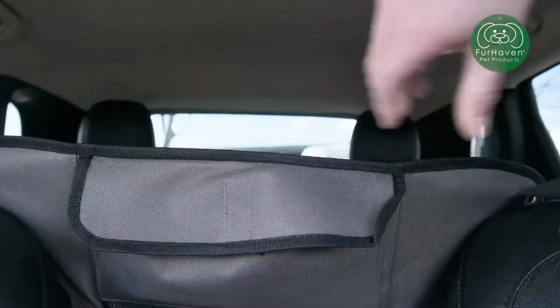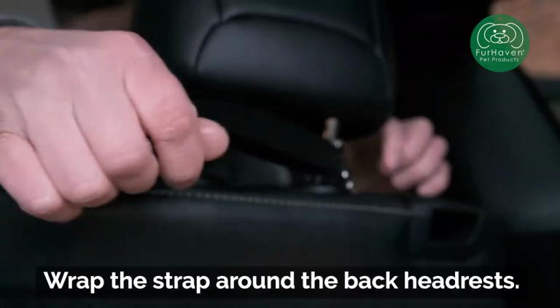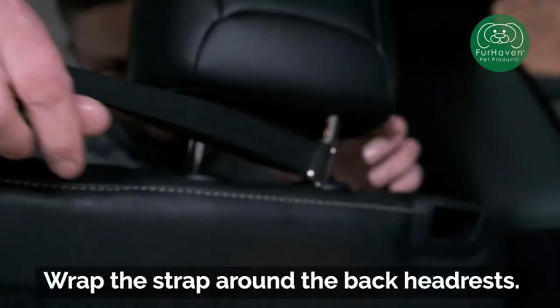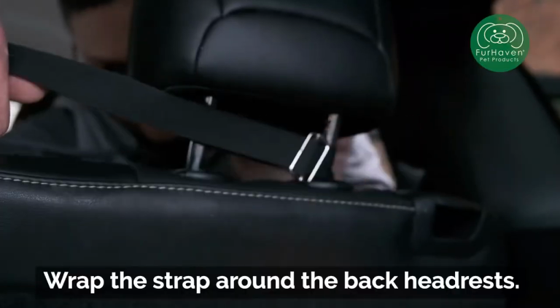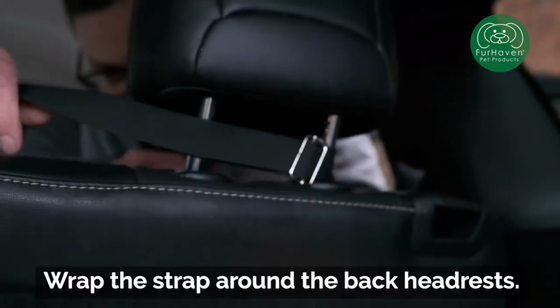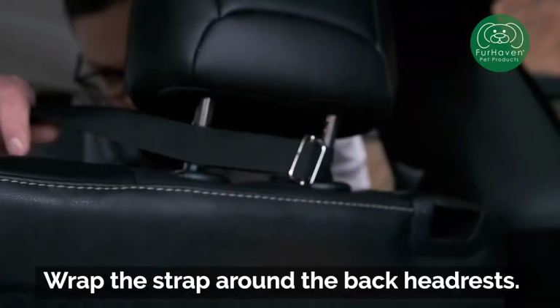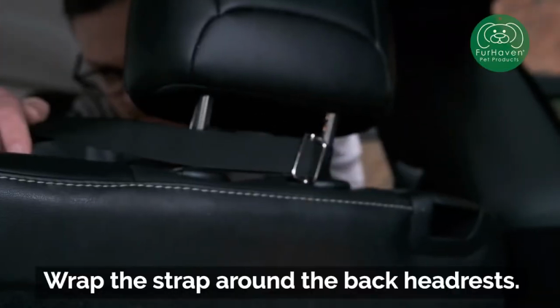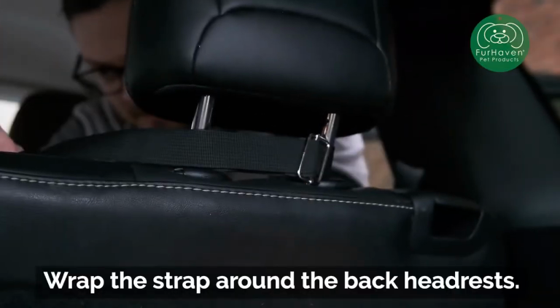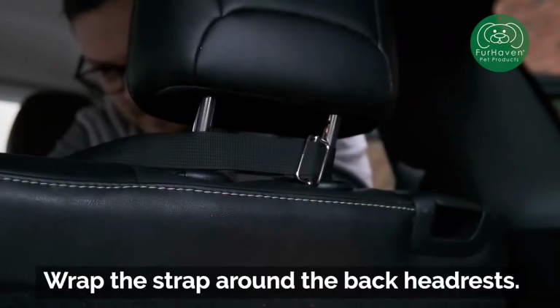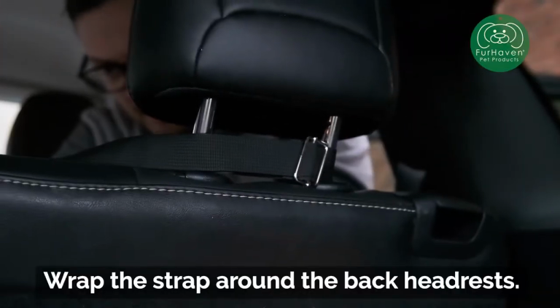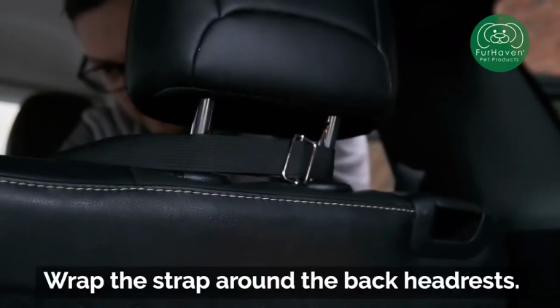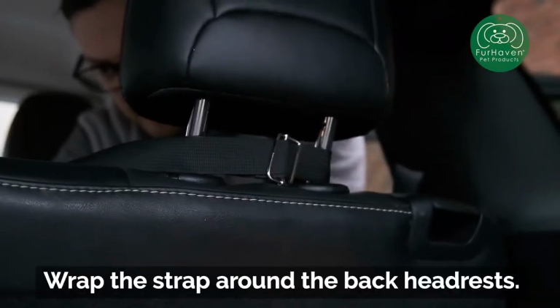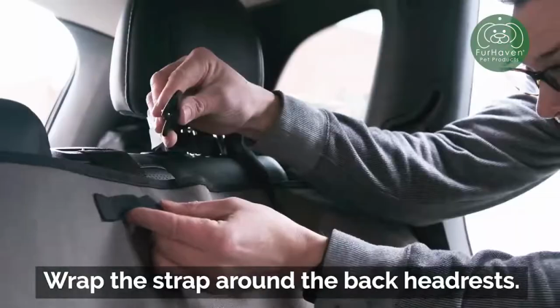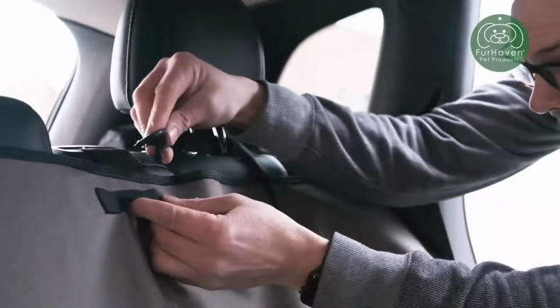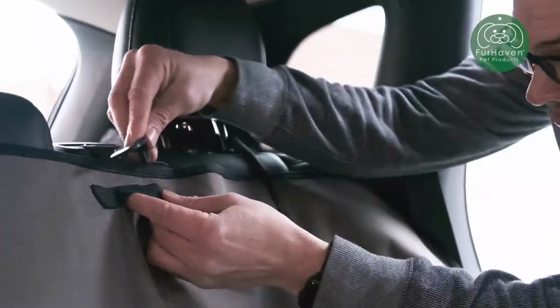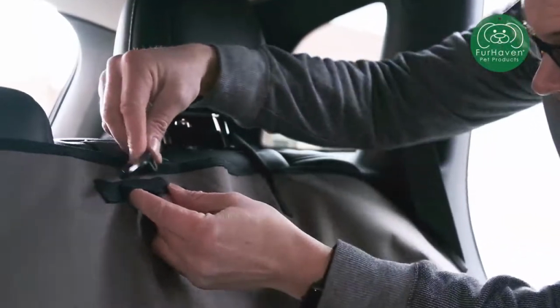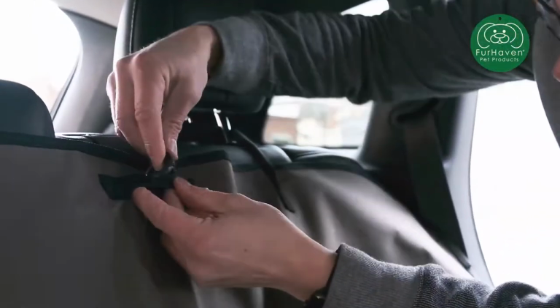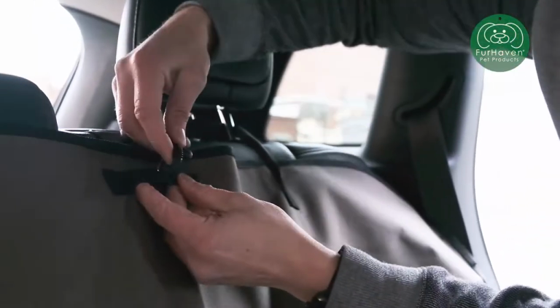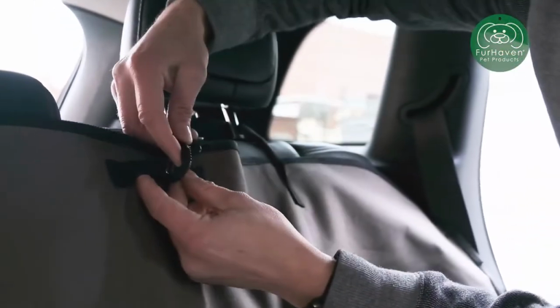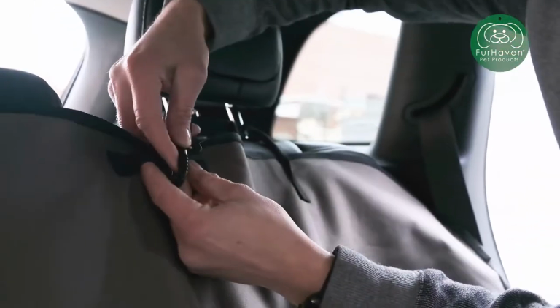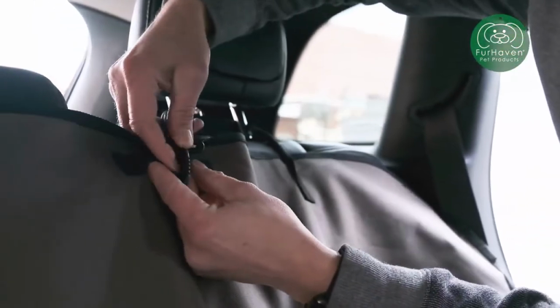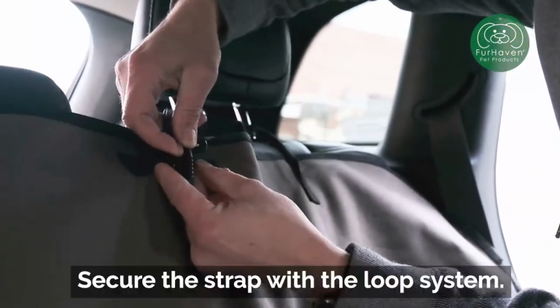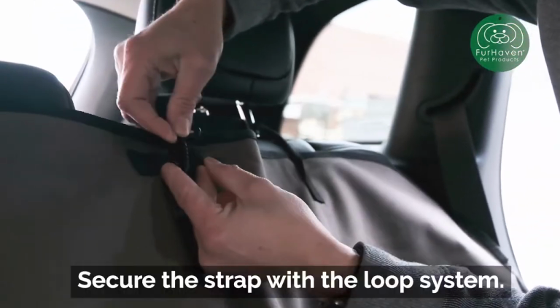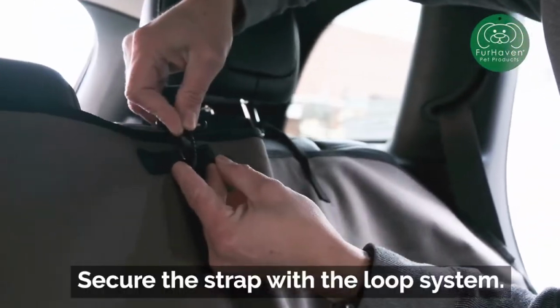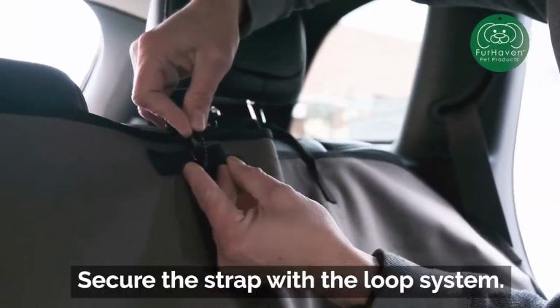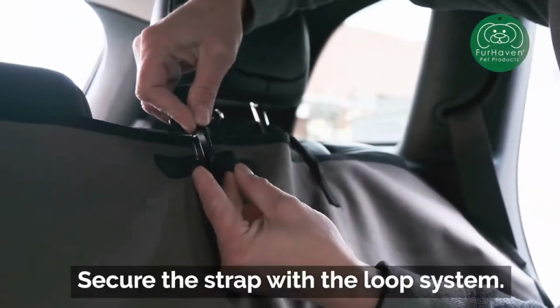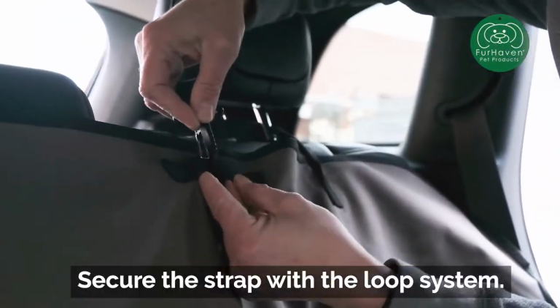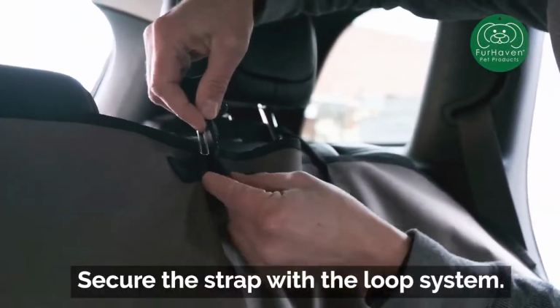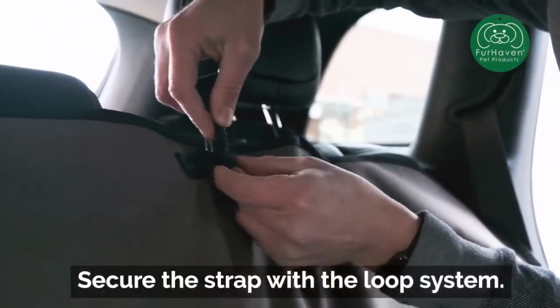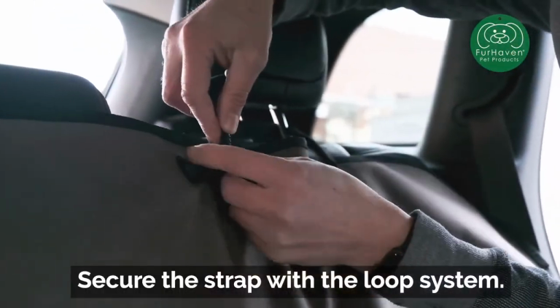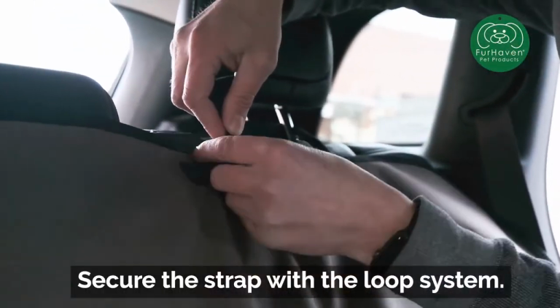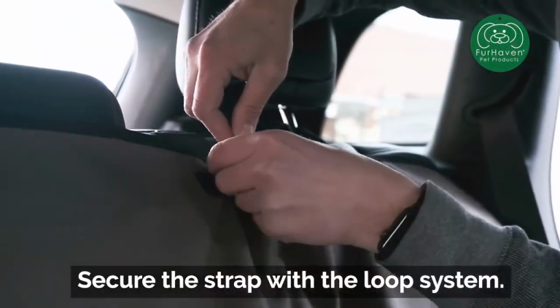Wrap the strap around the back headrests. Secure the strap with the loop system.